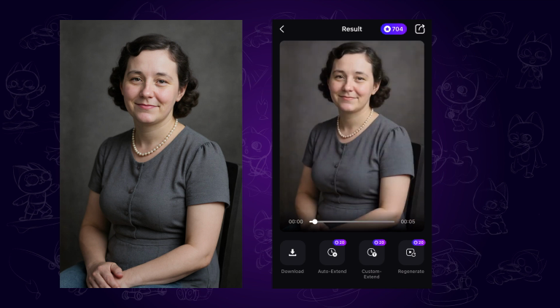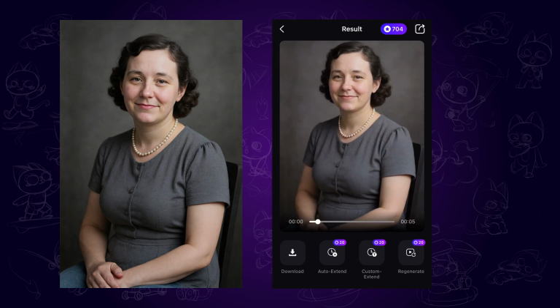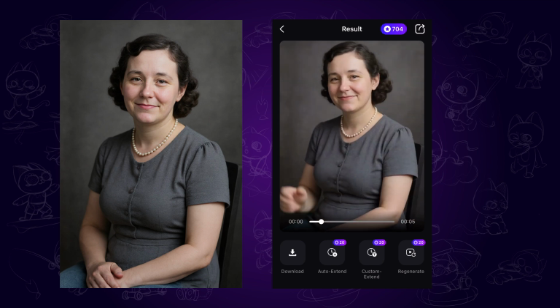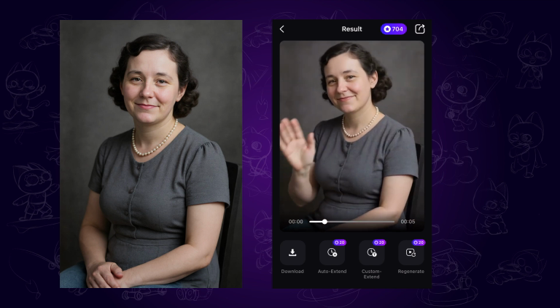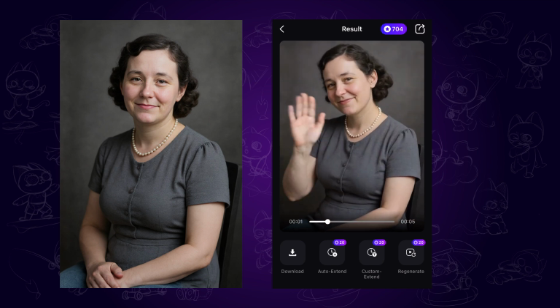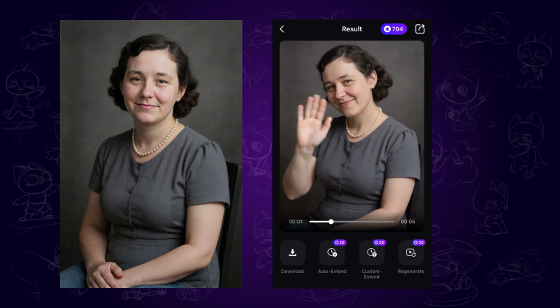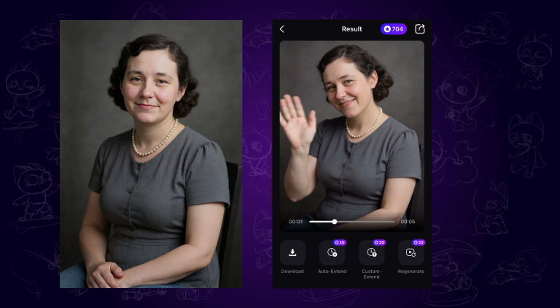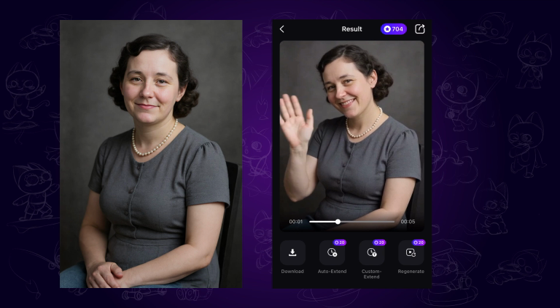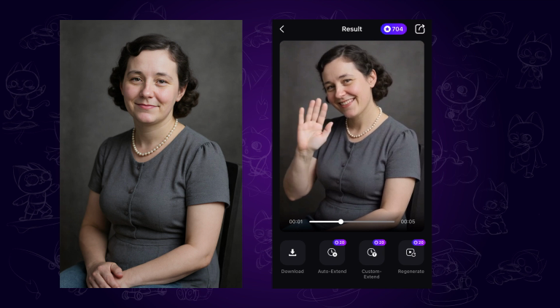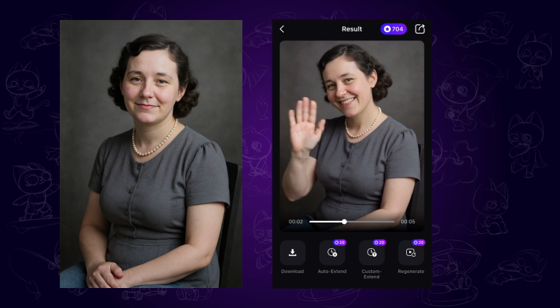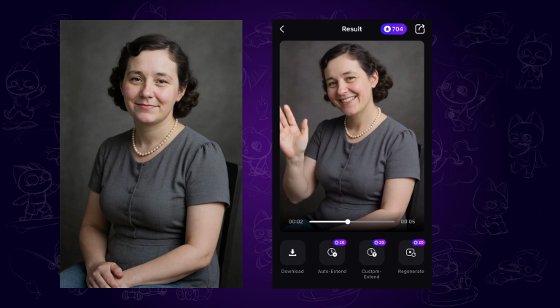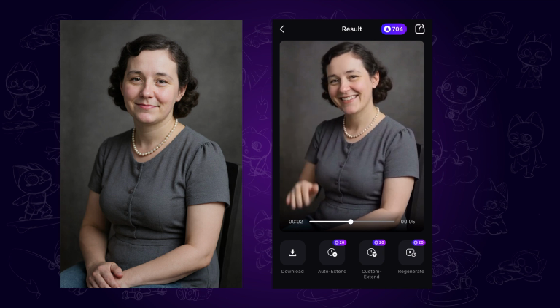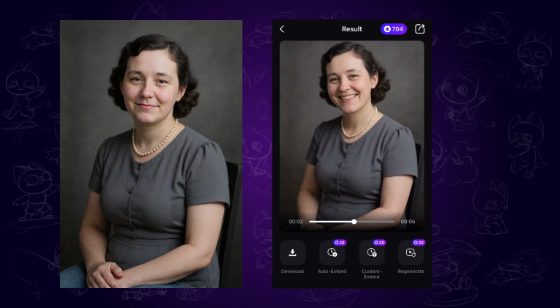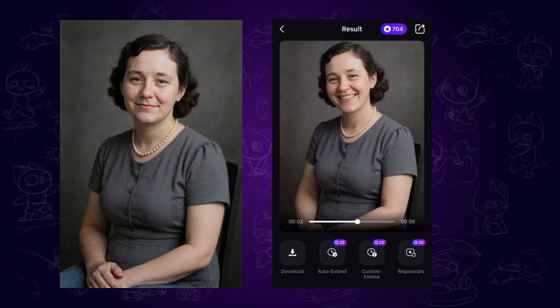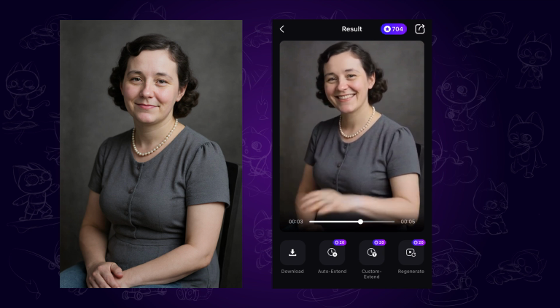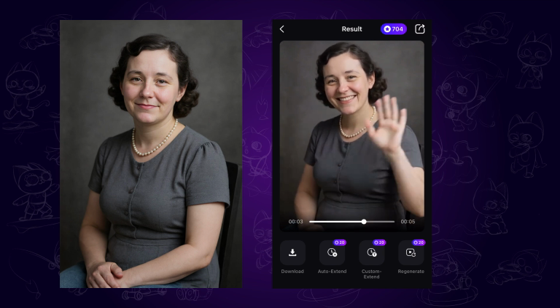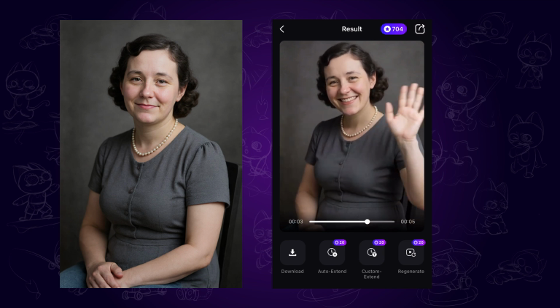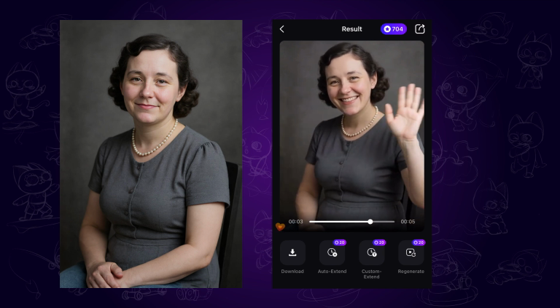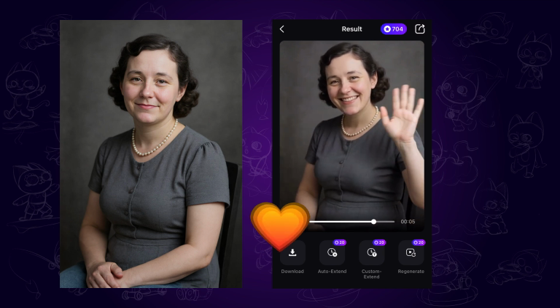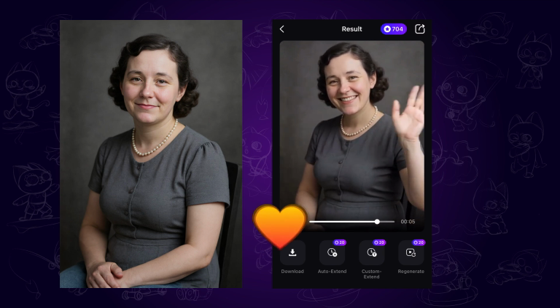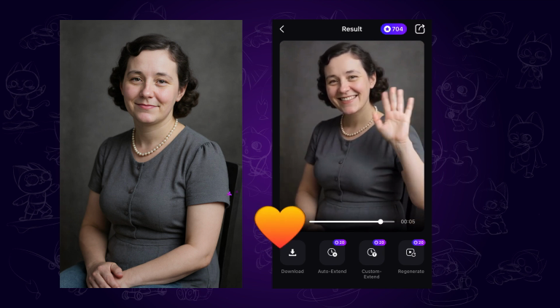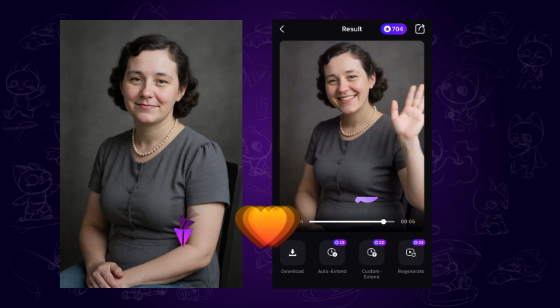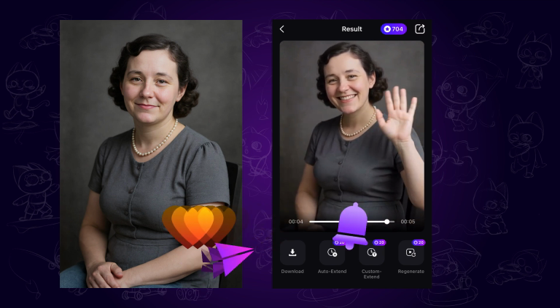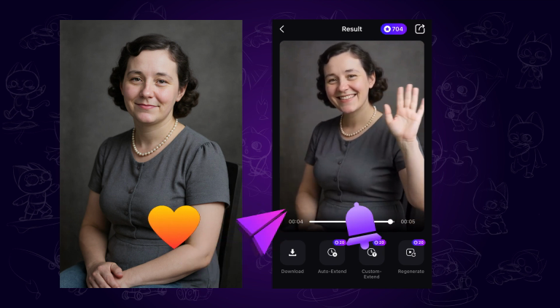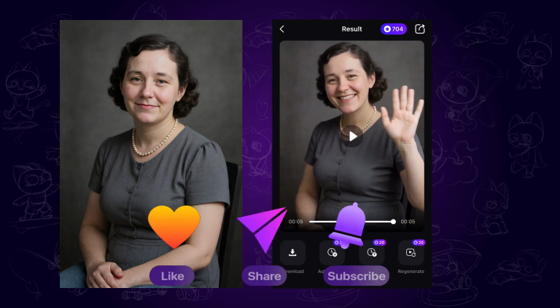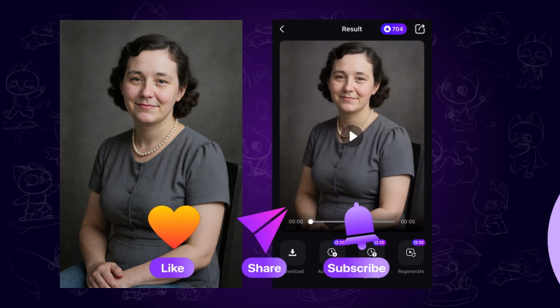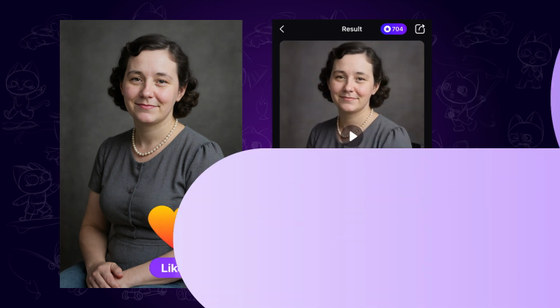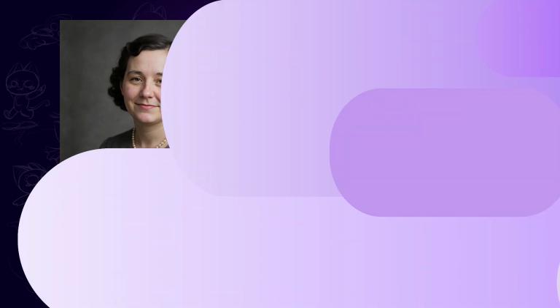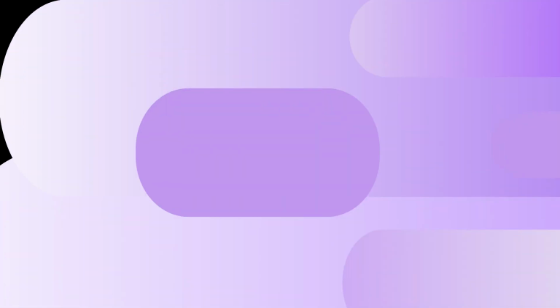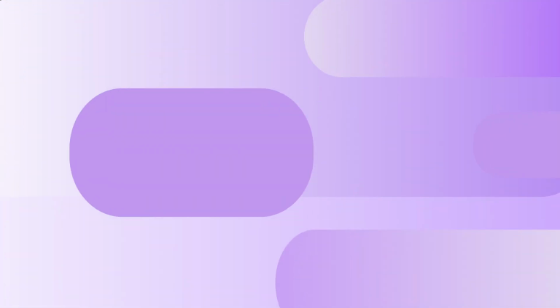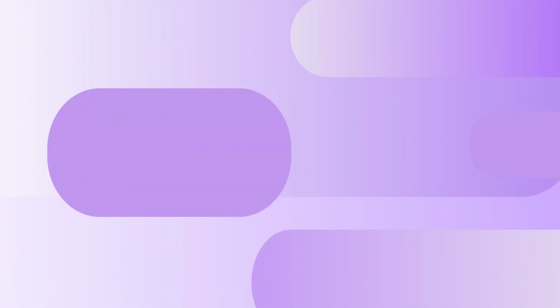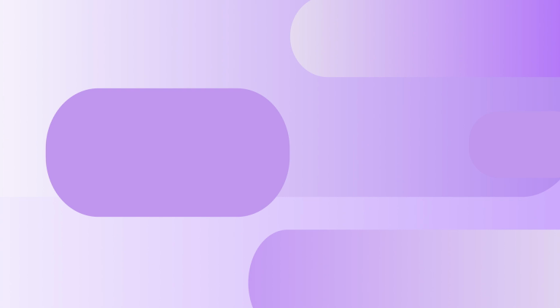Alright, that's it for today's video. Don't forget to like this video if you enjoyed it, and I'll see you next time.